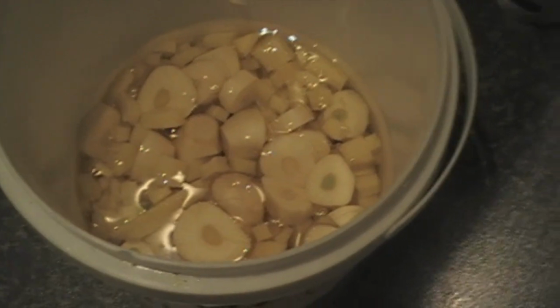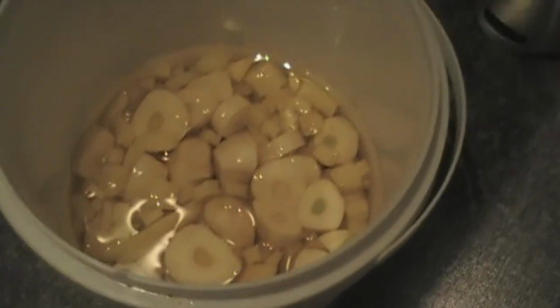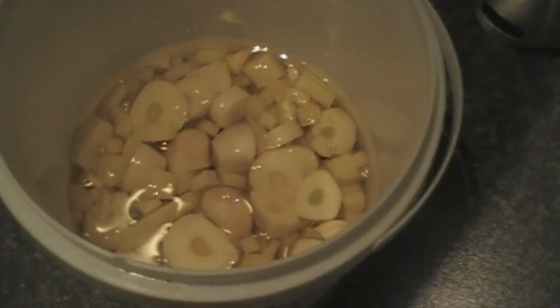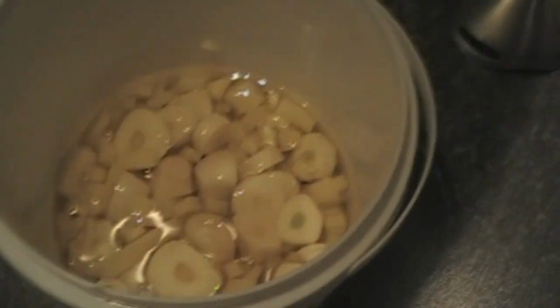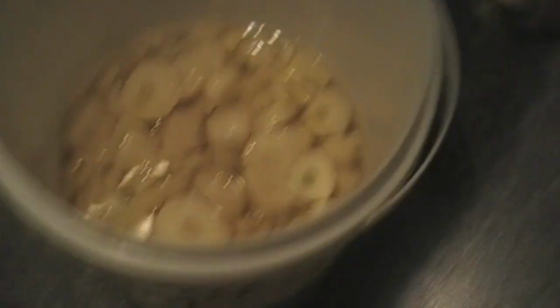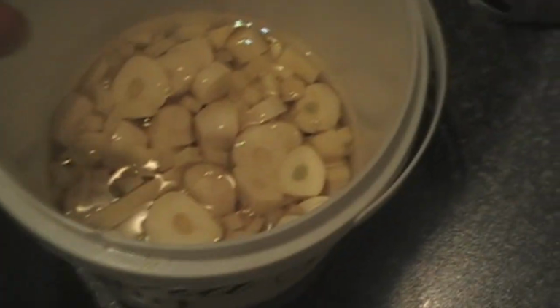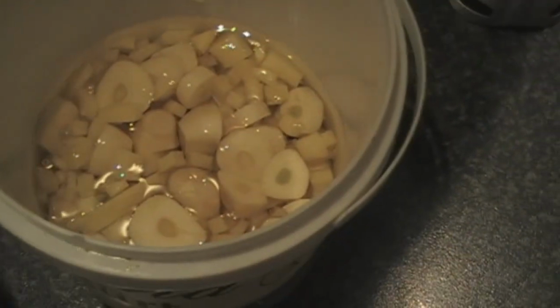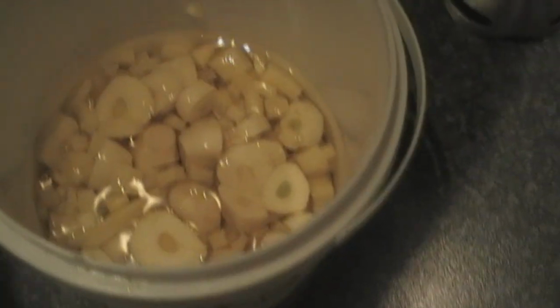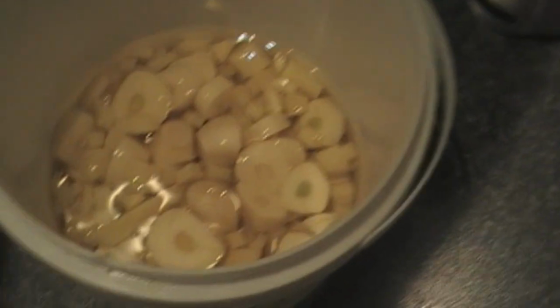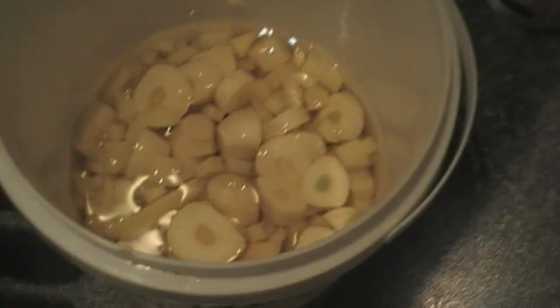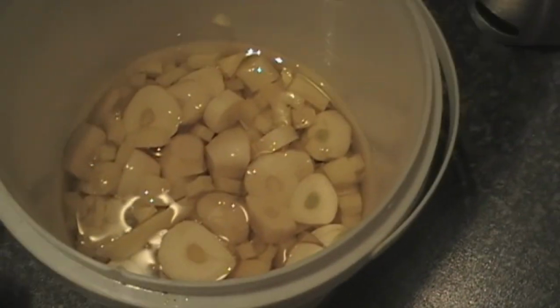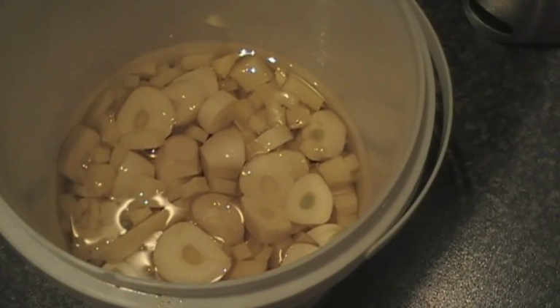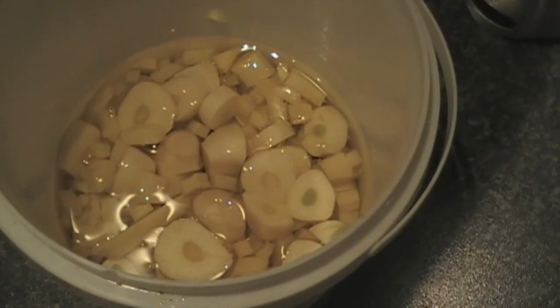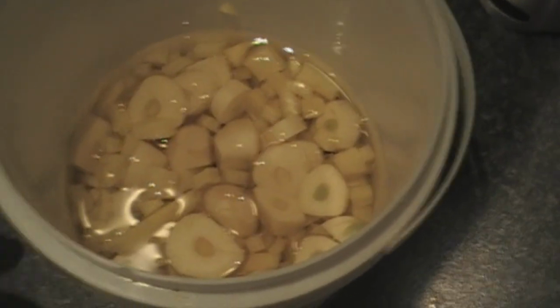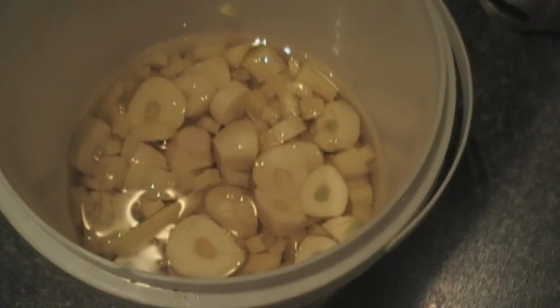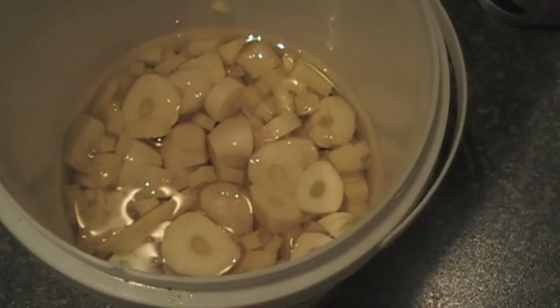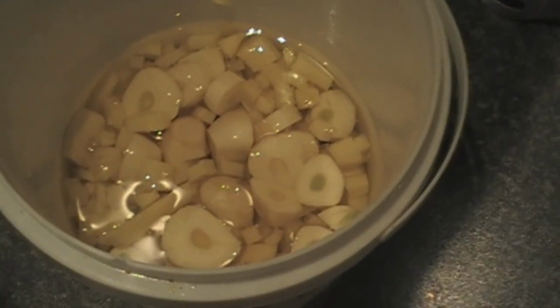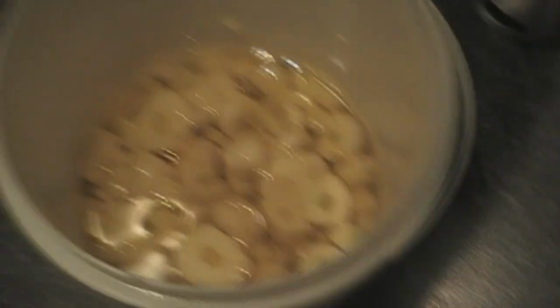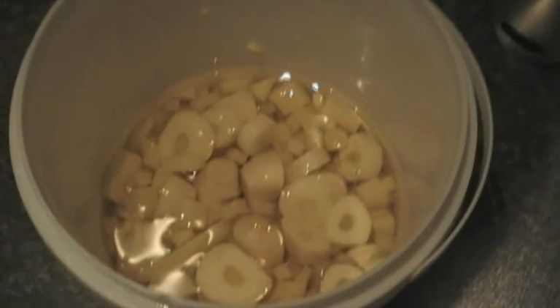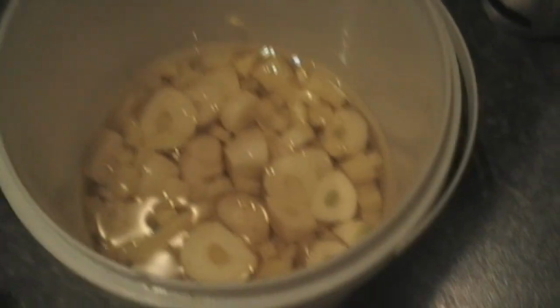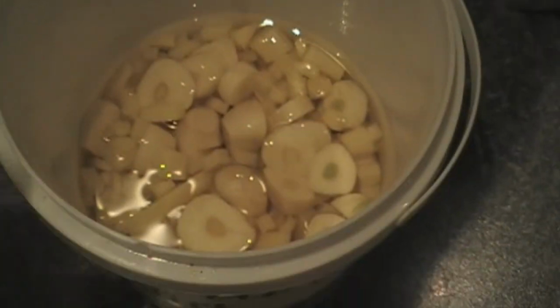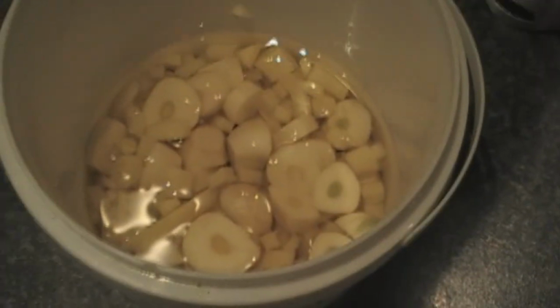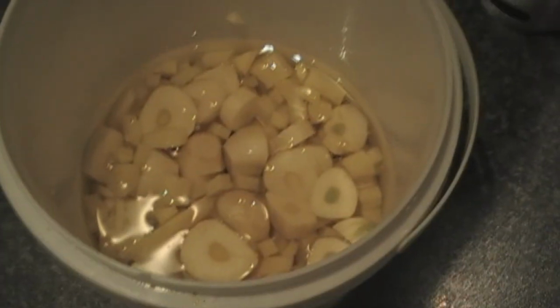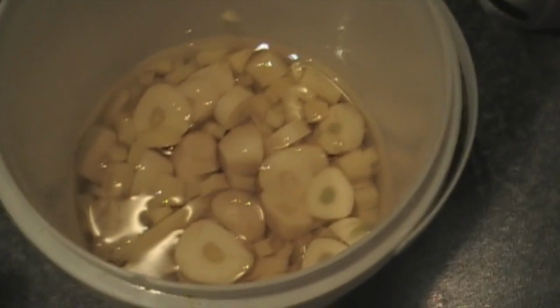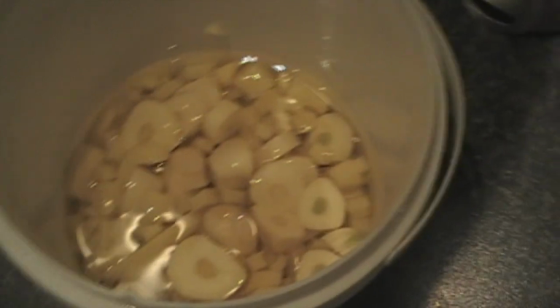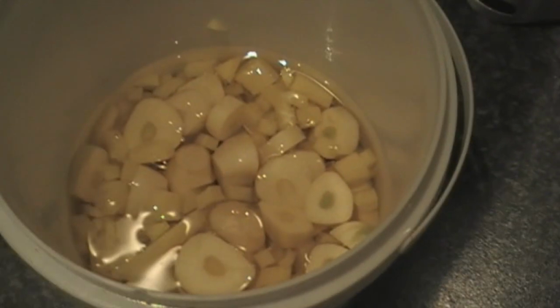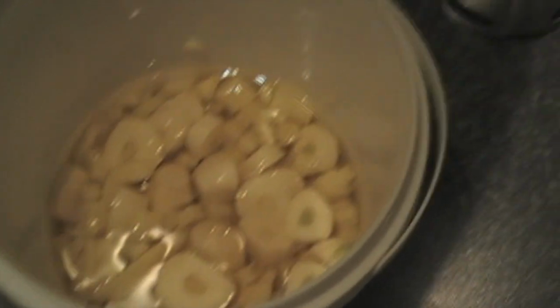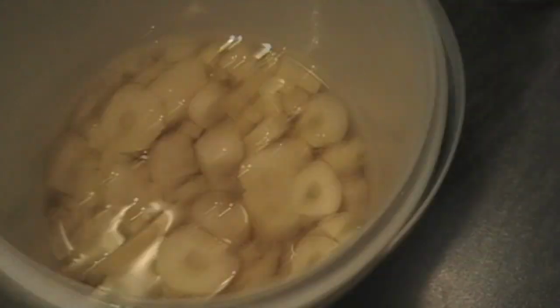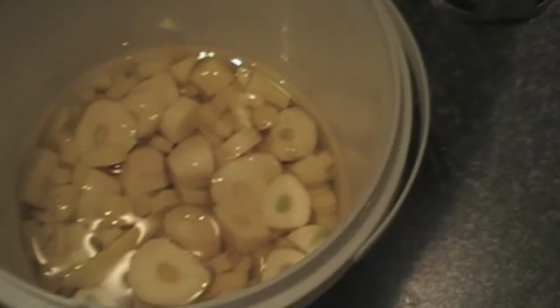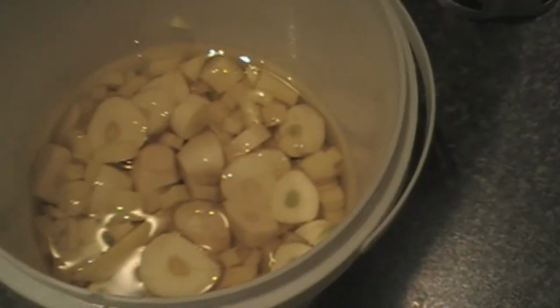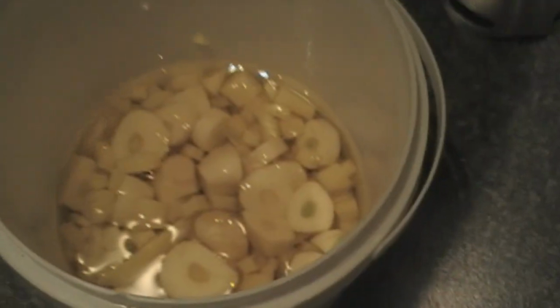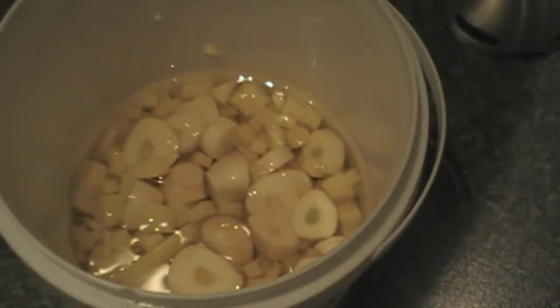It doesn't matter how much you make. If this were half full of ginger and garlic, same again — enough oil just so it's covered.